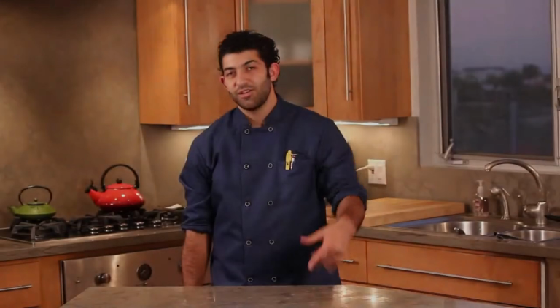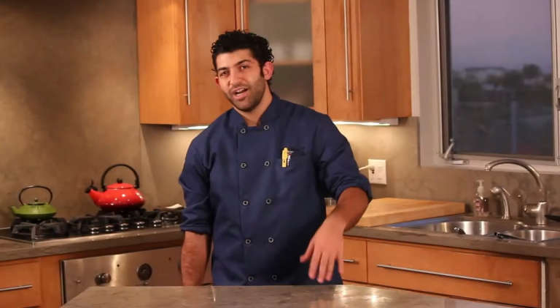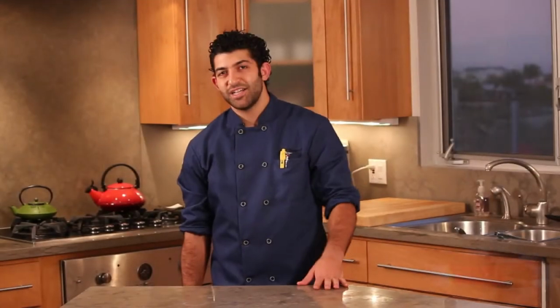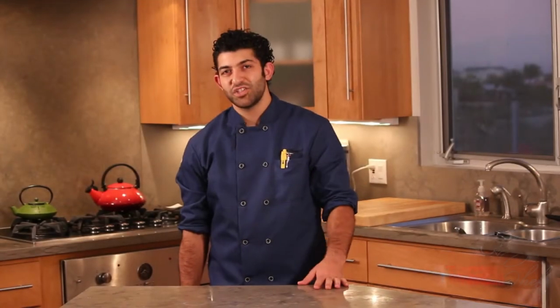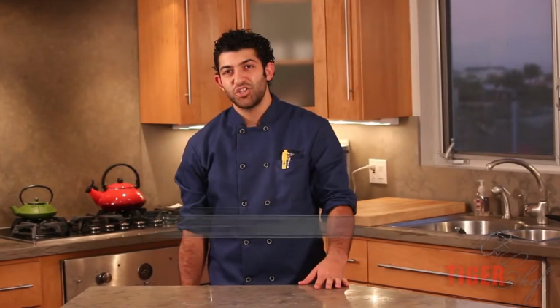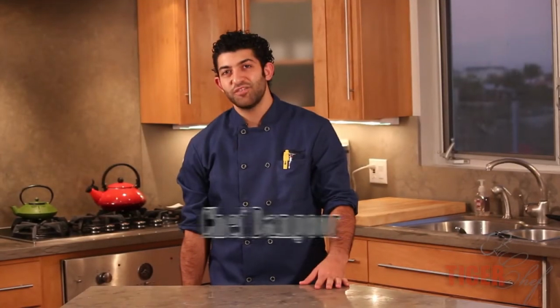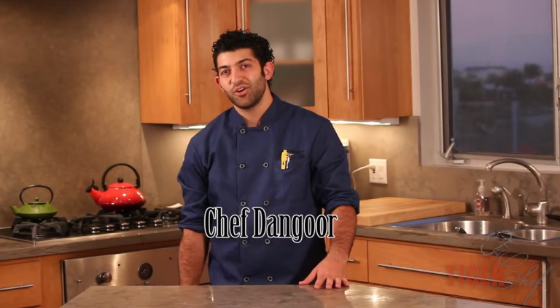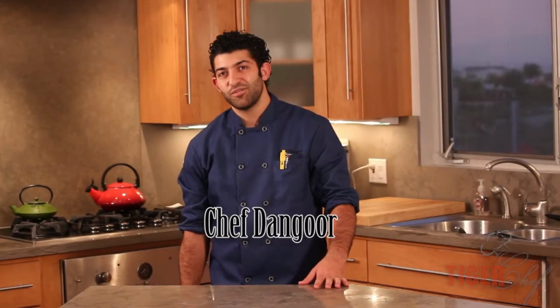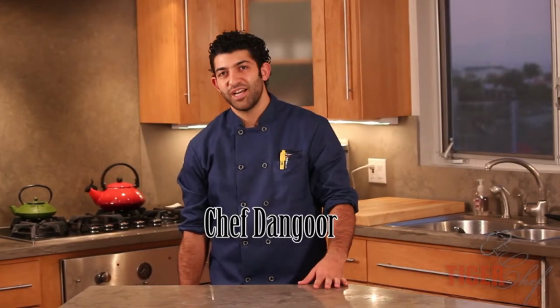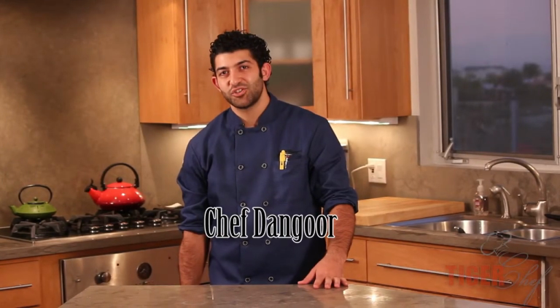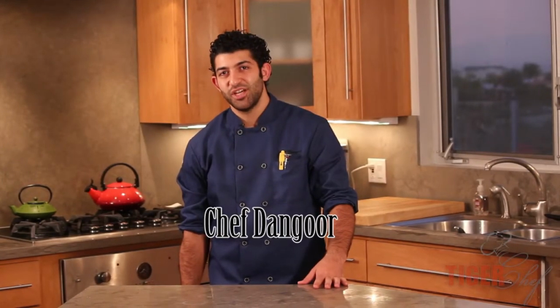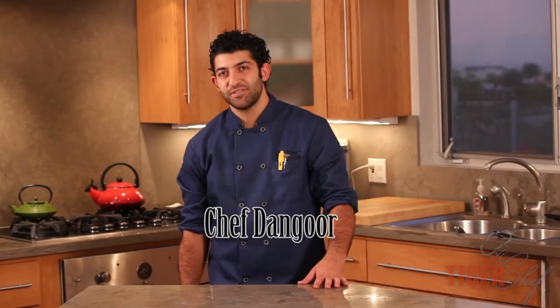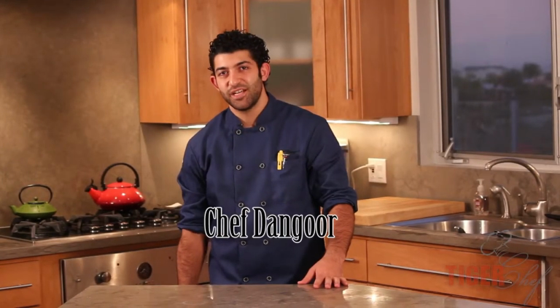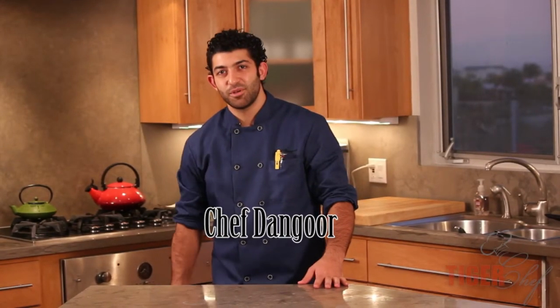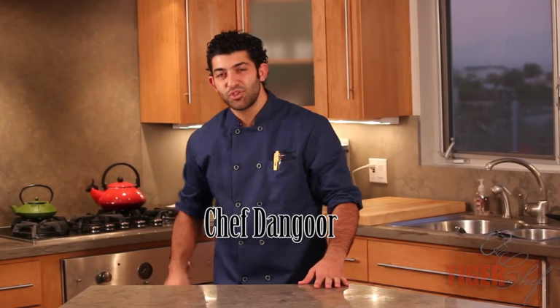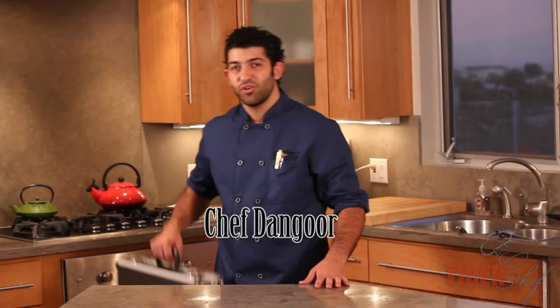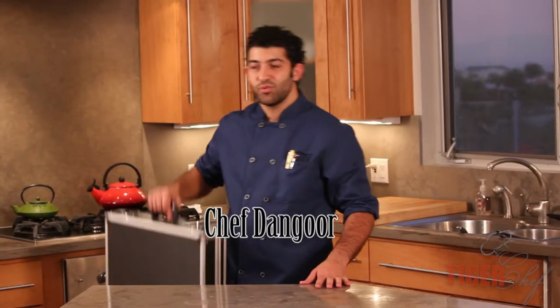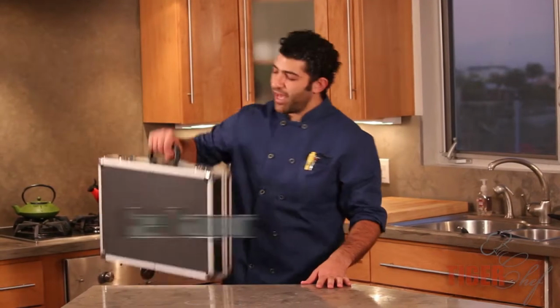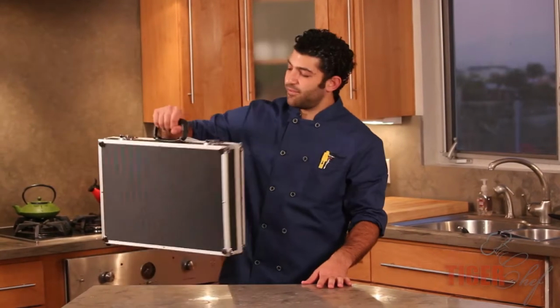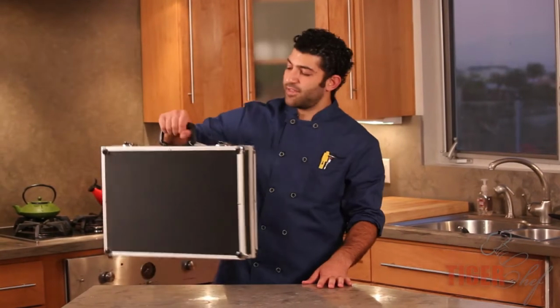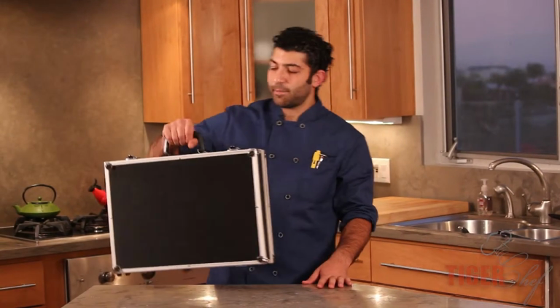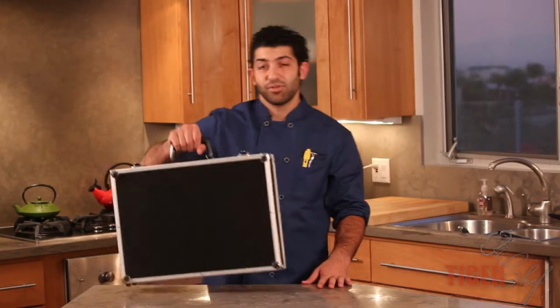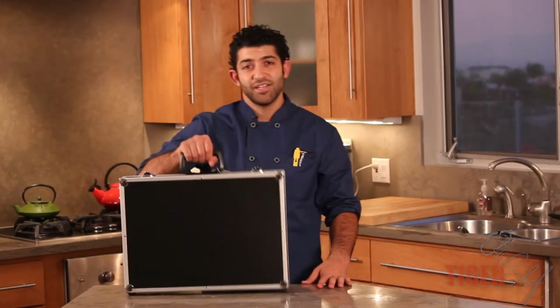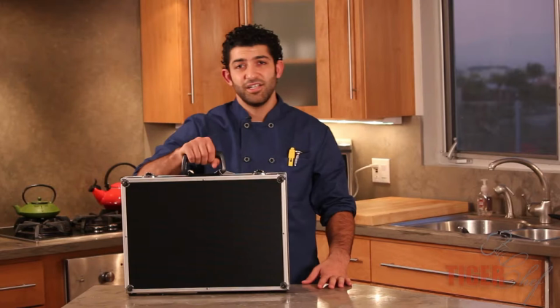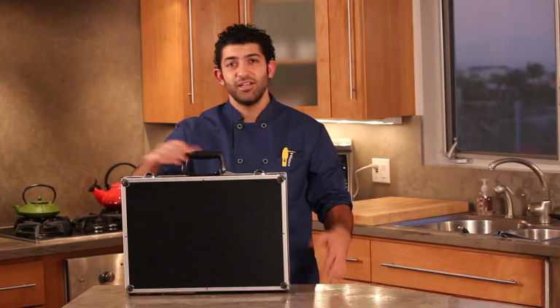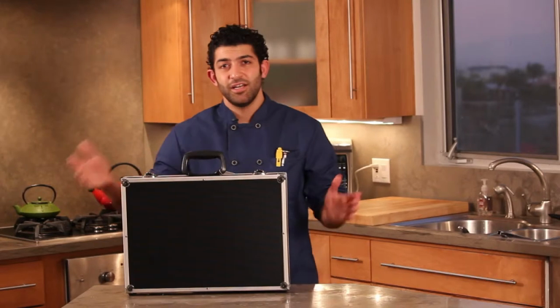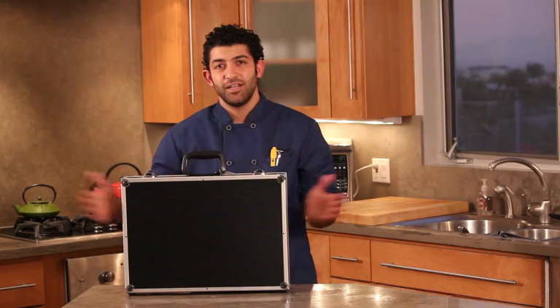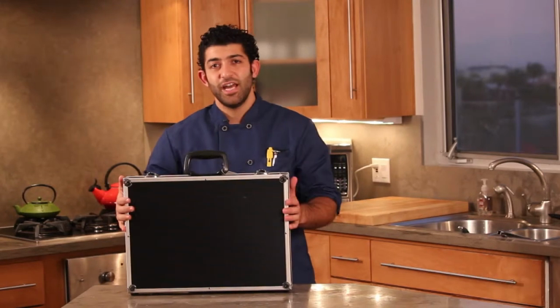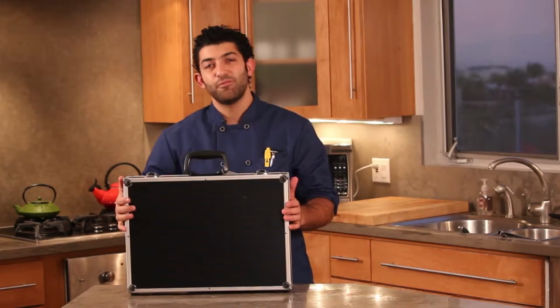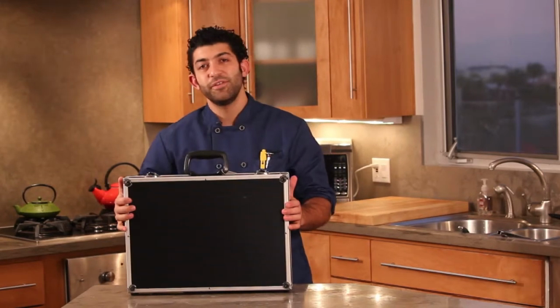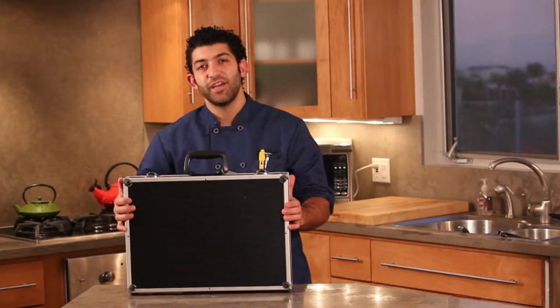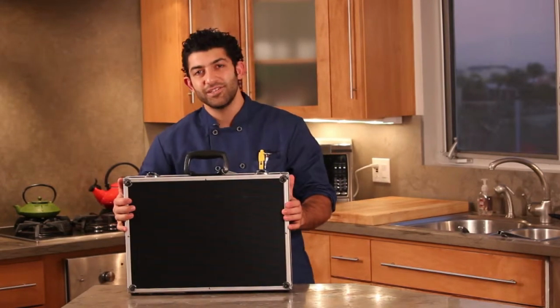Hi guys, this is Chef Dangor from Tiger Chef. Today I'm going to be showing you the F. Dick Plaza Knife Briefcase.